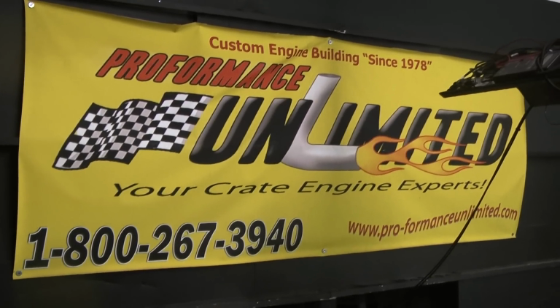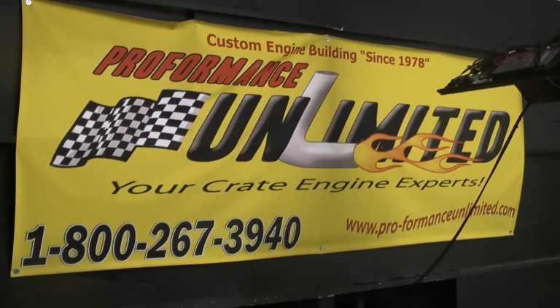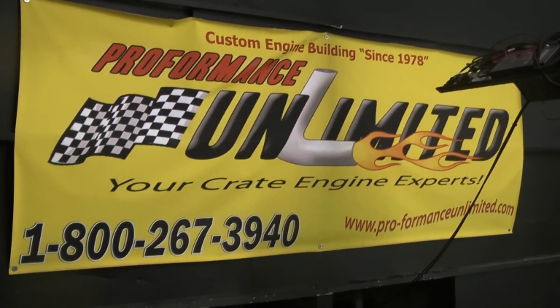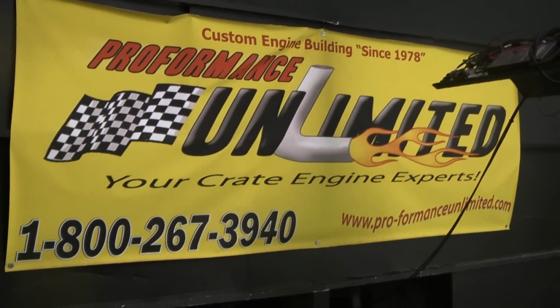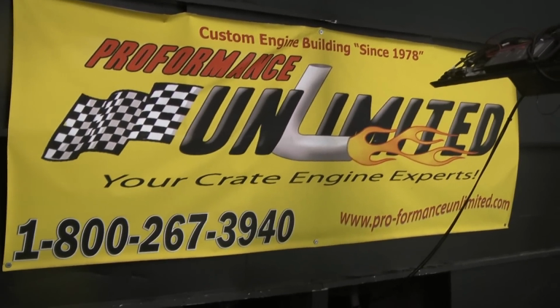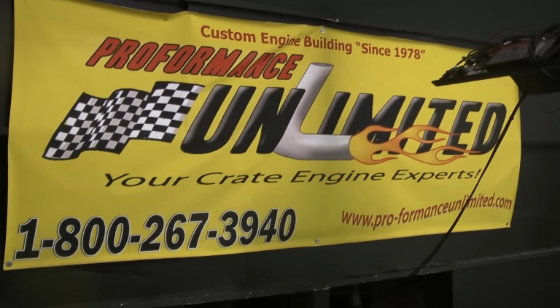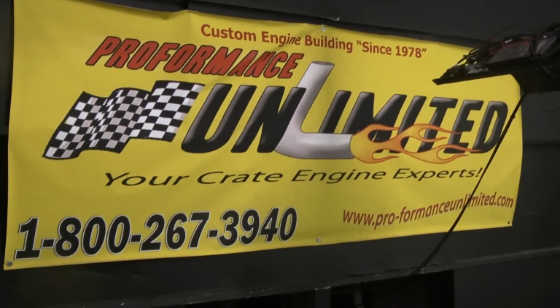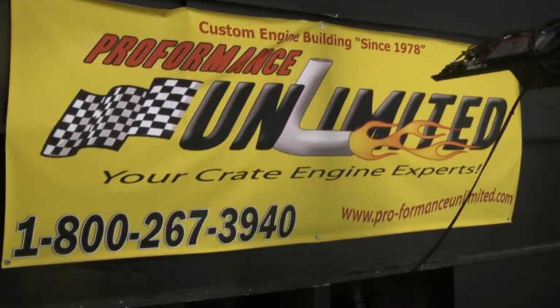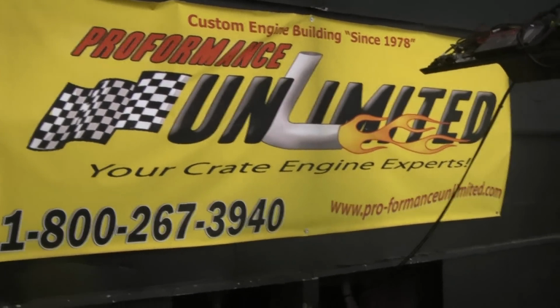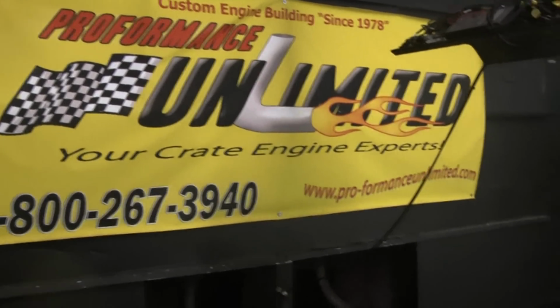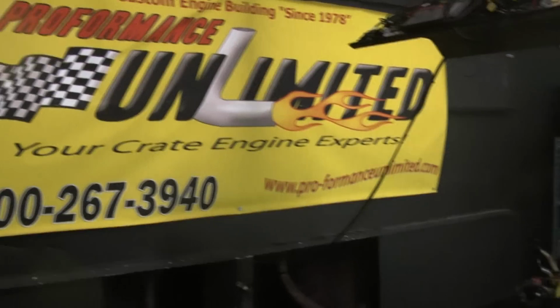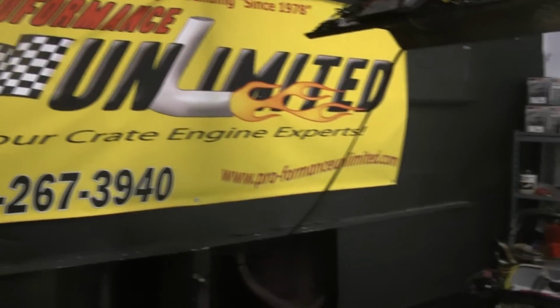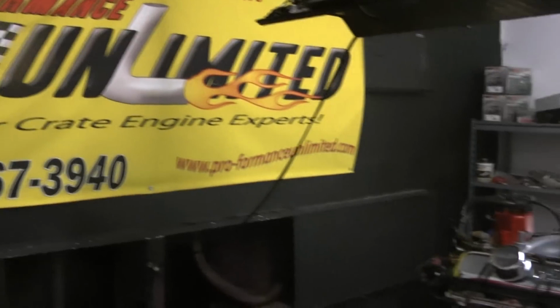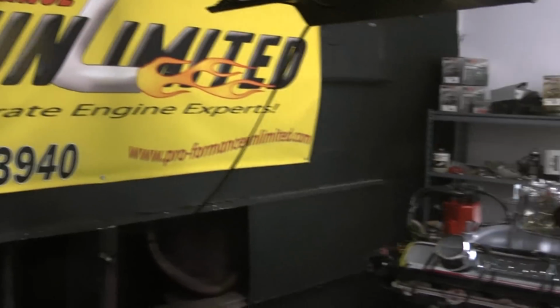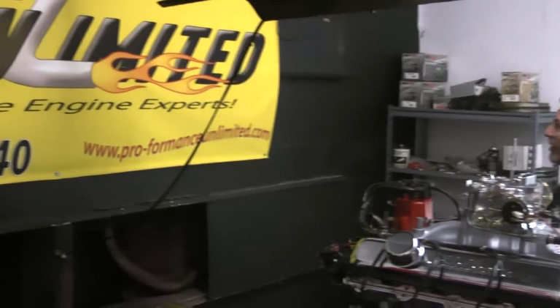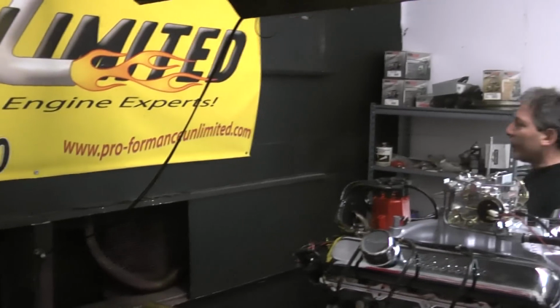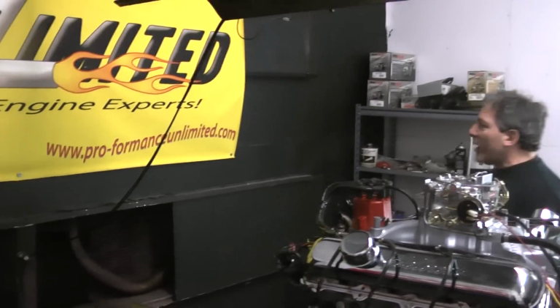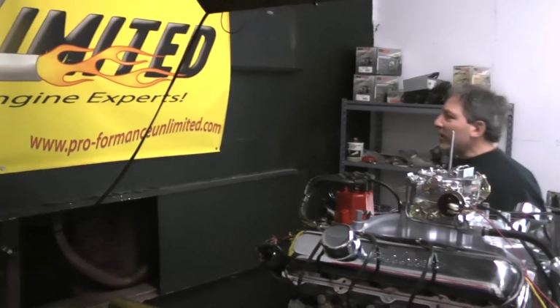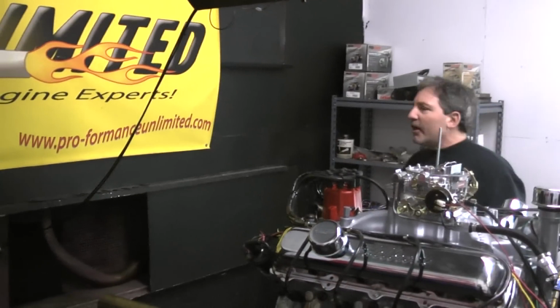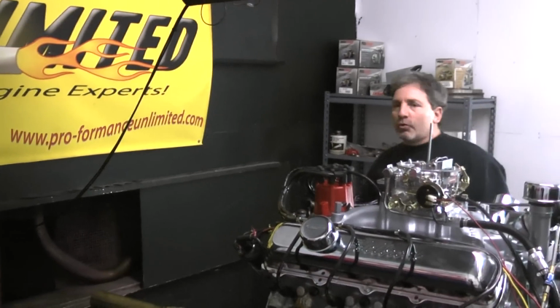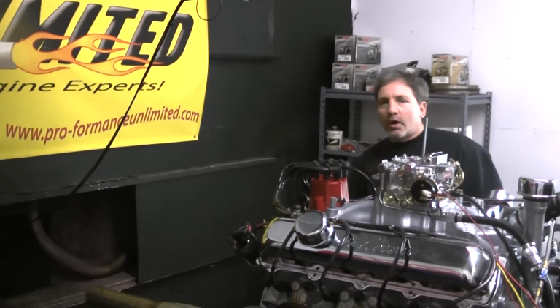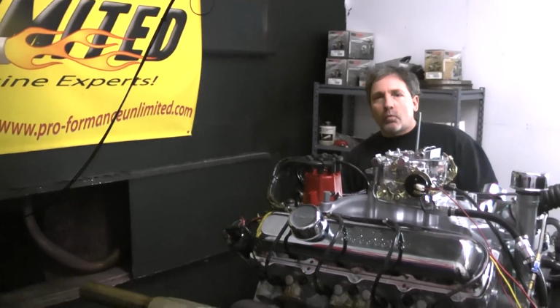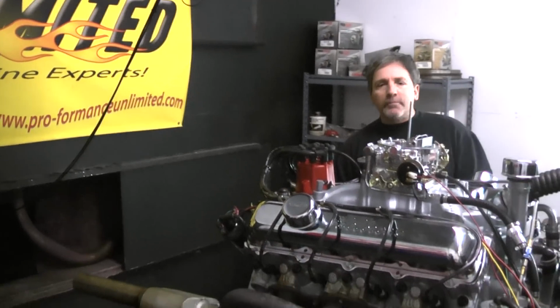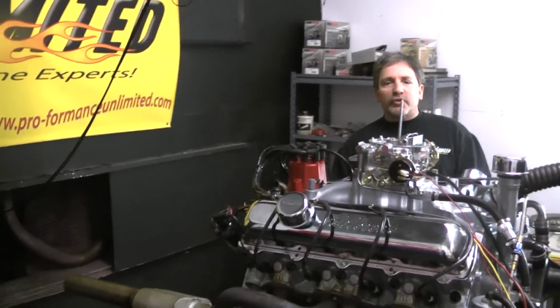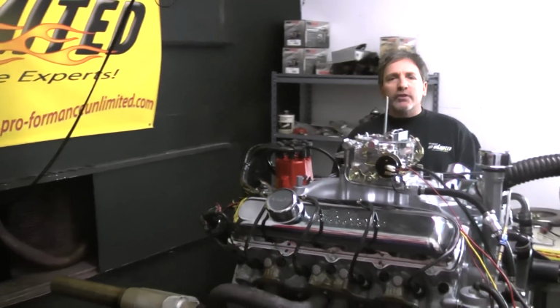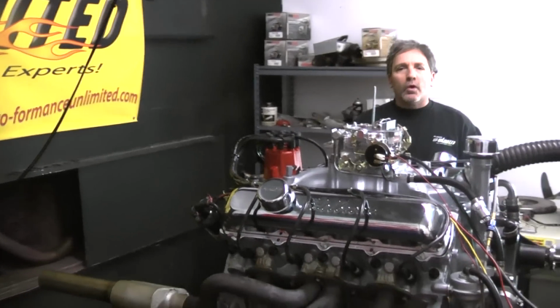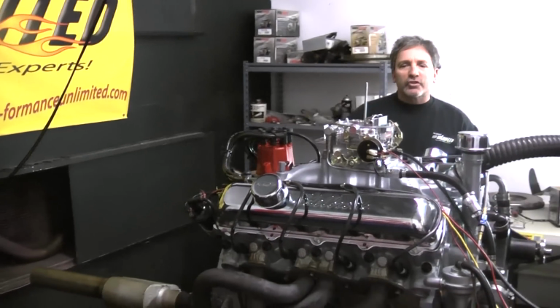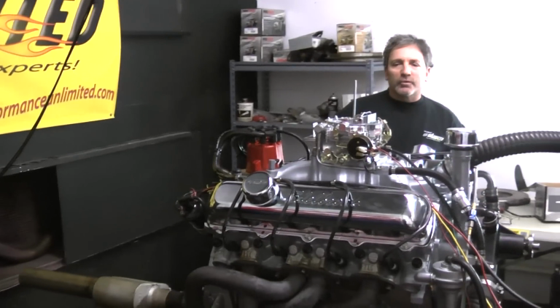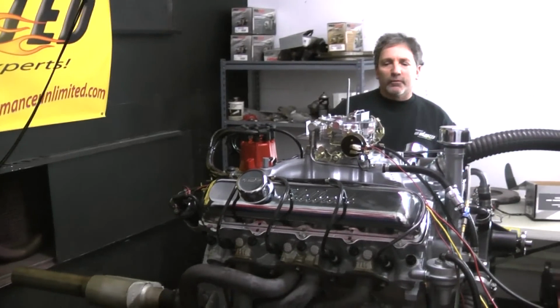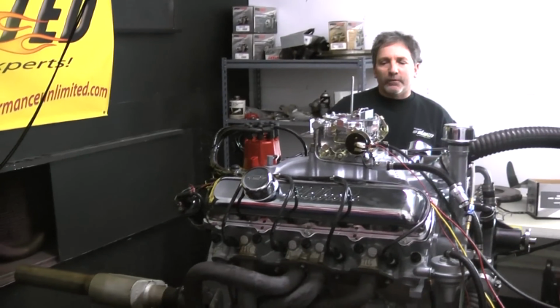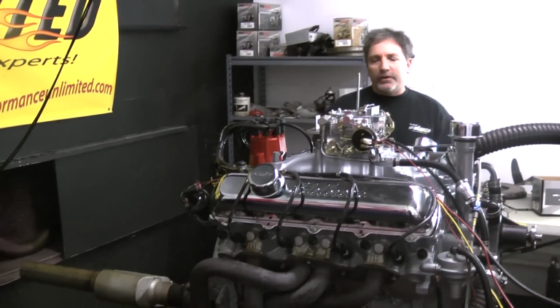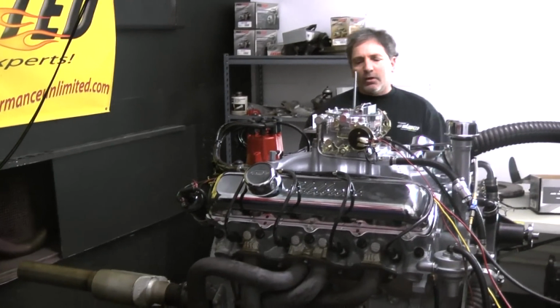Welcome to Performance Unlimited. I'd like to thank you for logging on to our website and watching some of our videos.